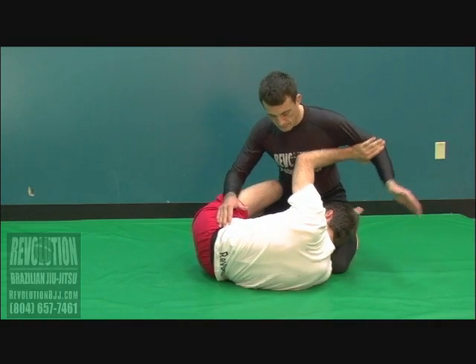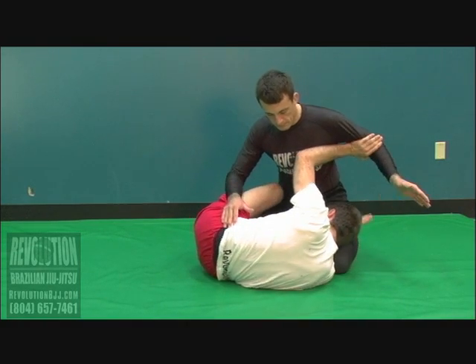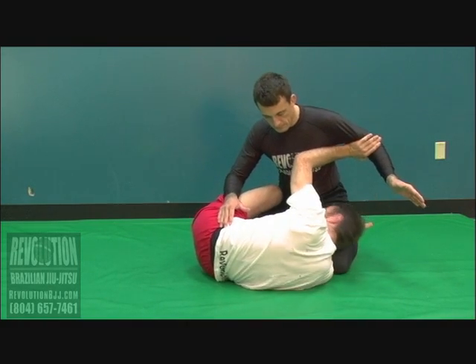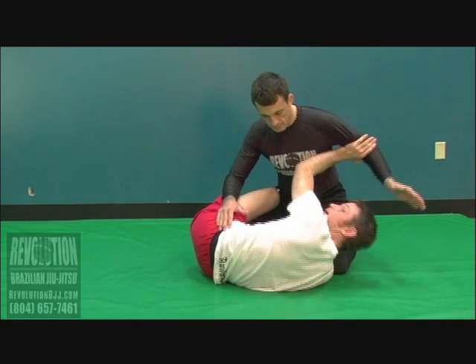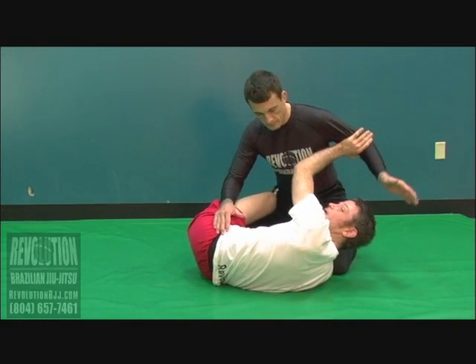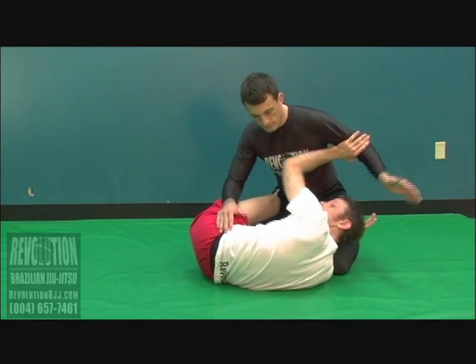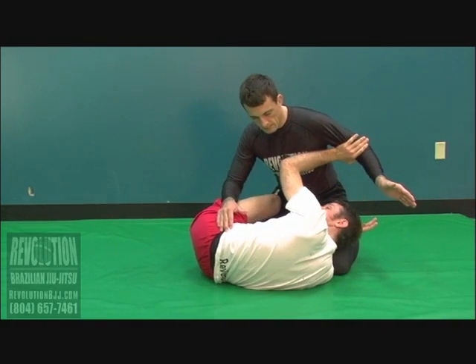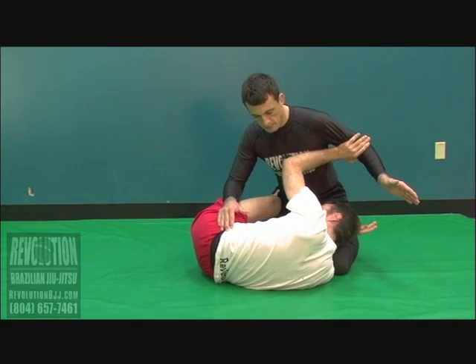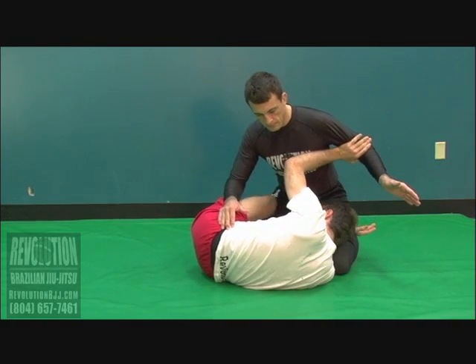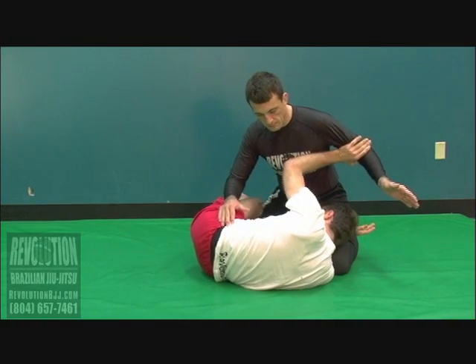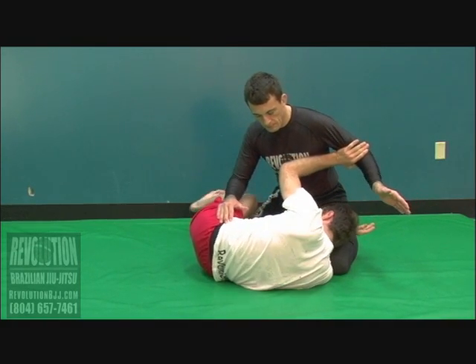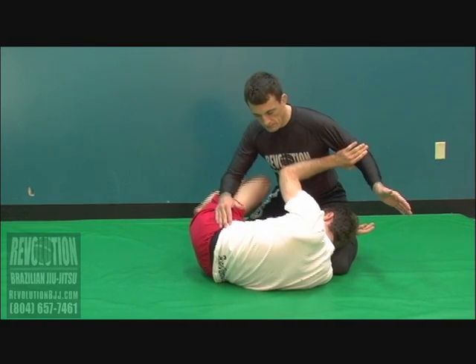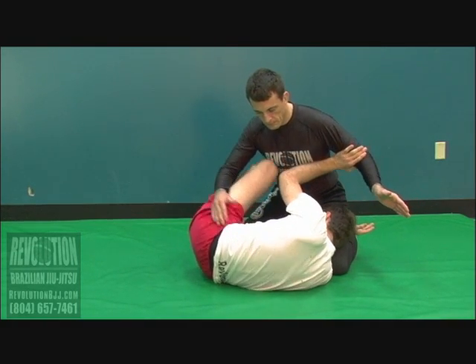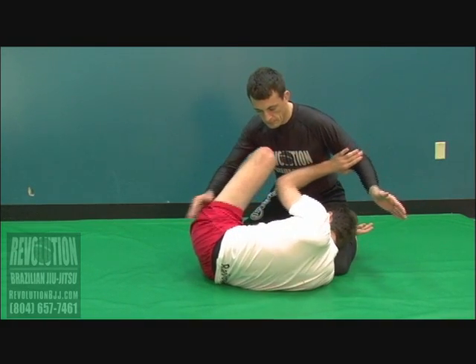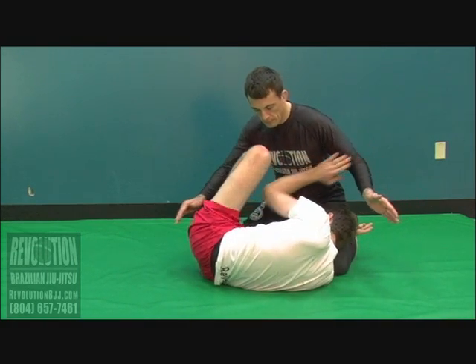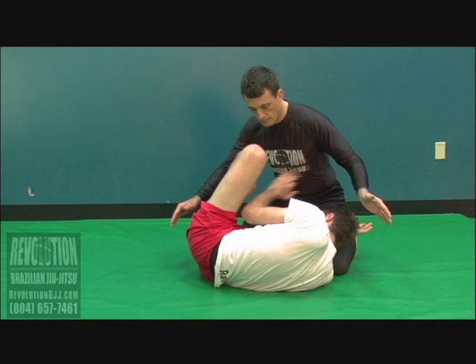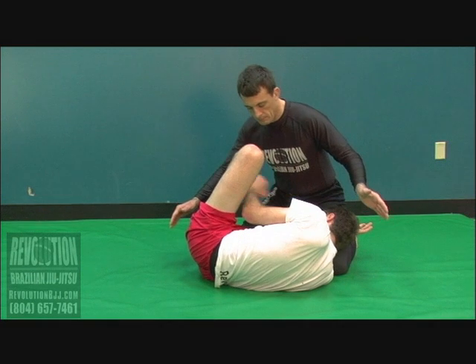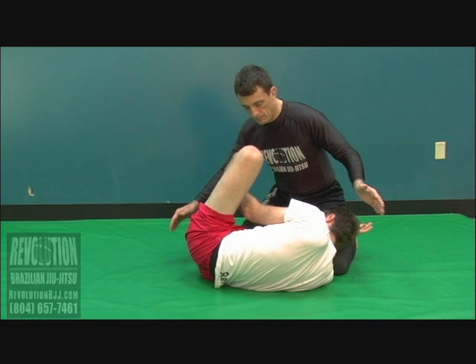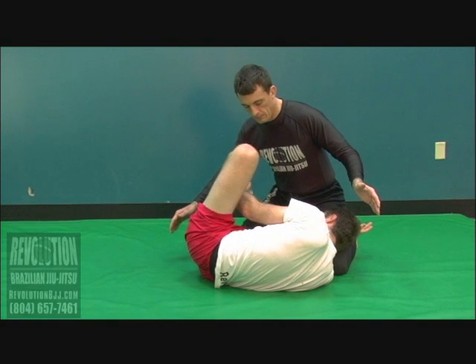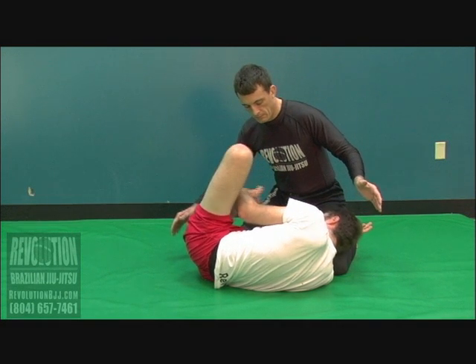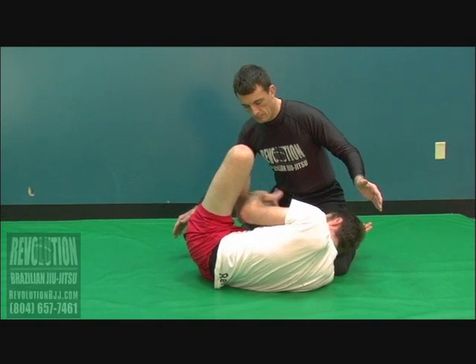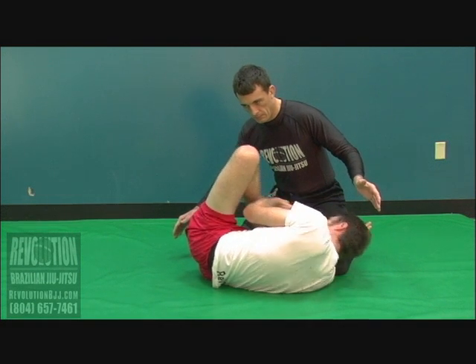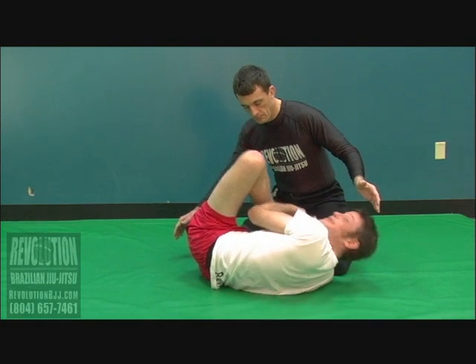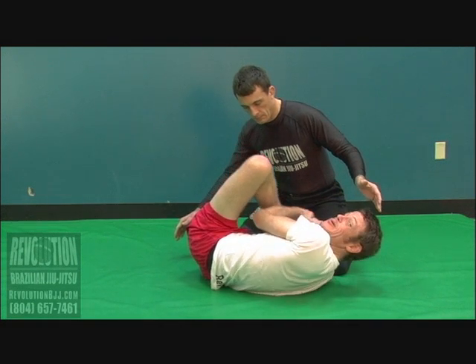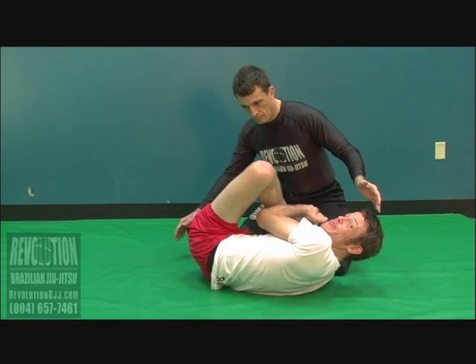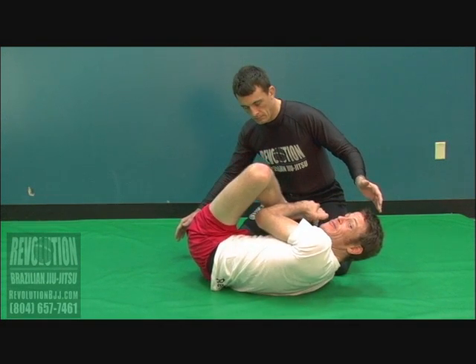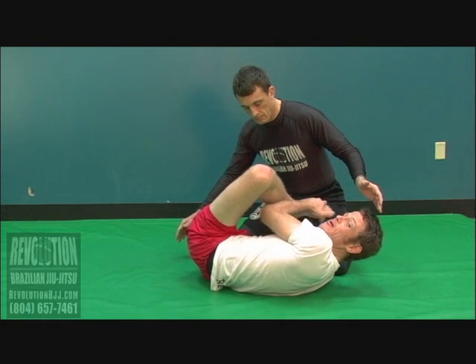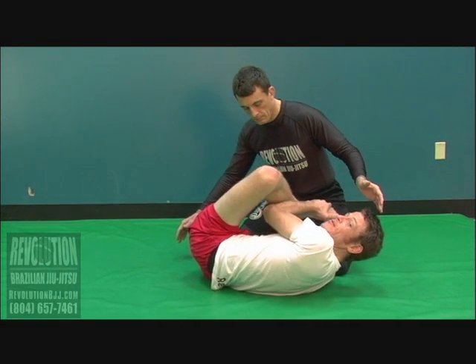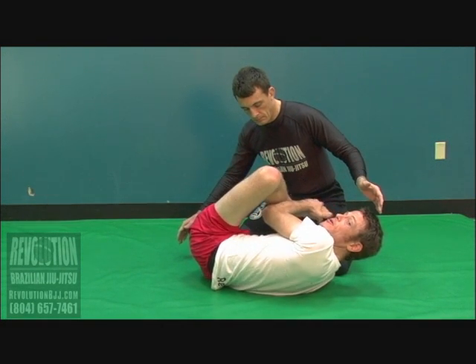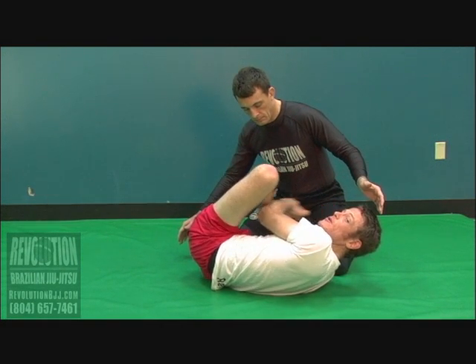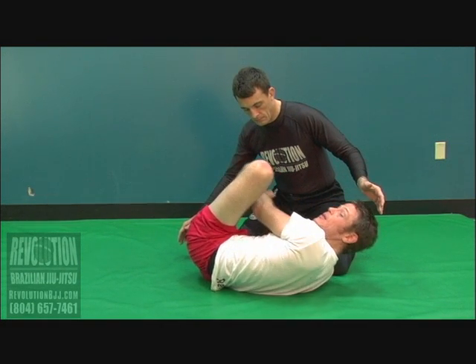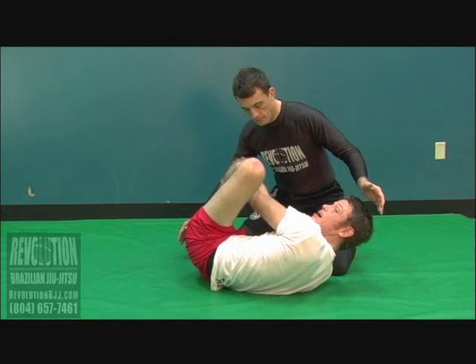I managed to make my under hook here but it's not working. I'm going to bring my foot across here, and as soon as I bring my foot across I'm going to use it to climb.